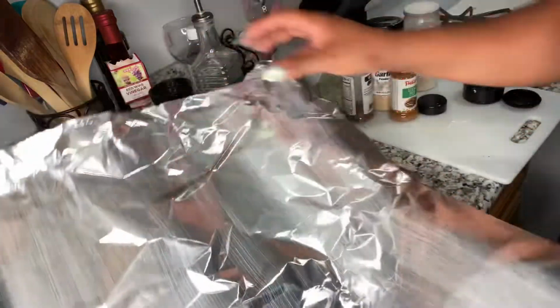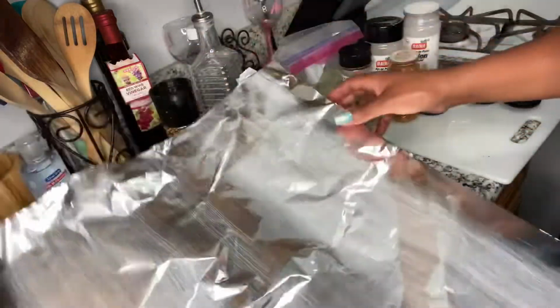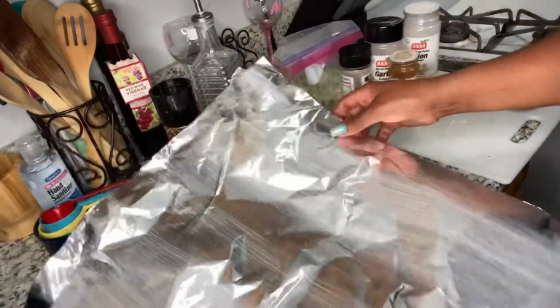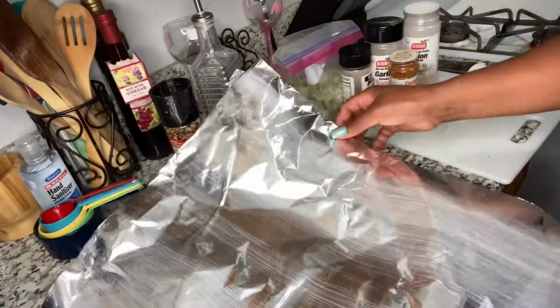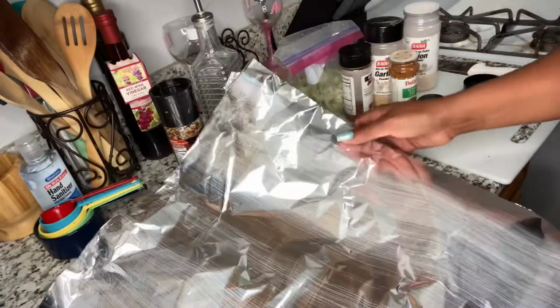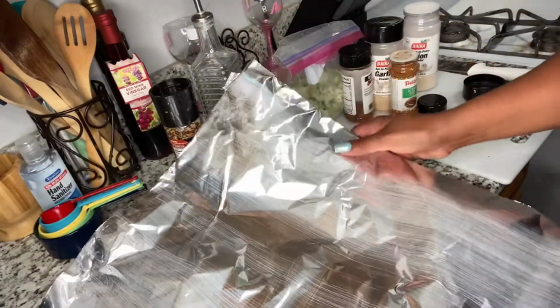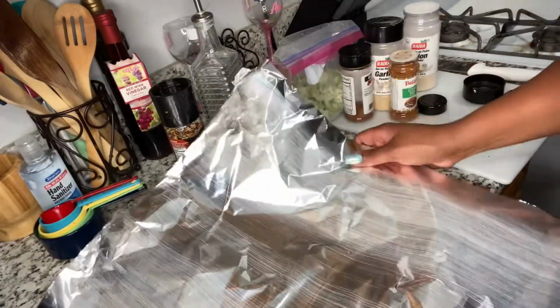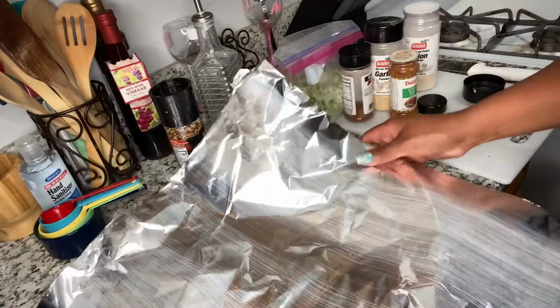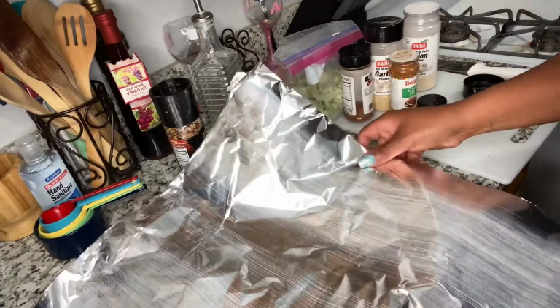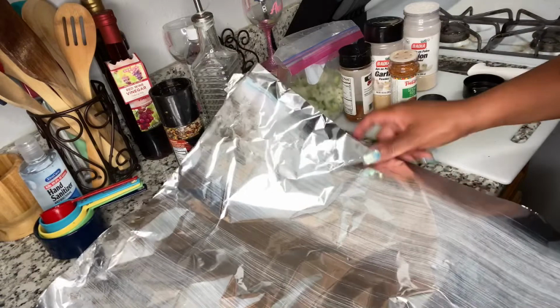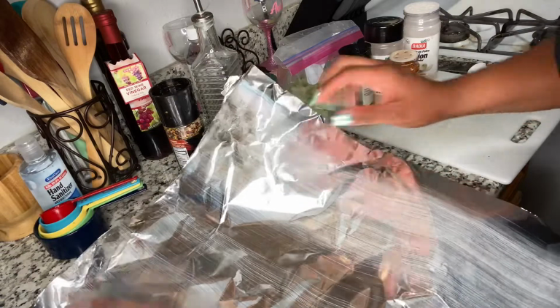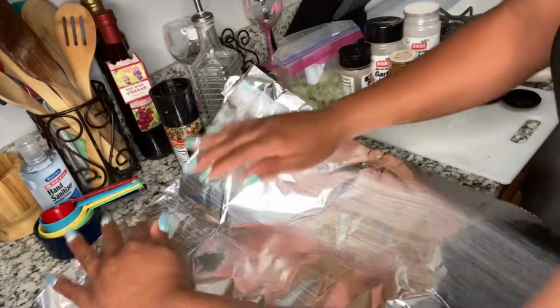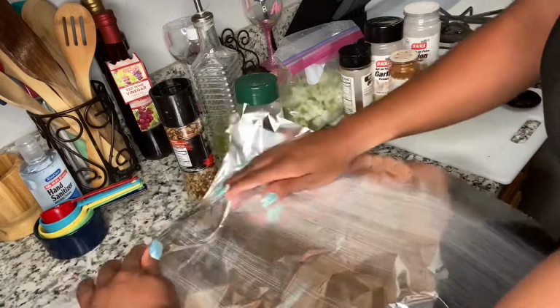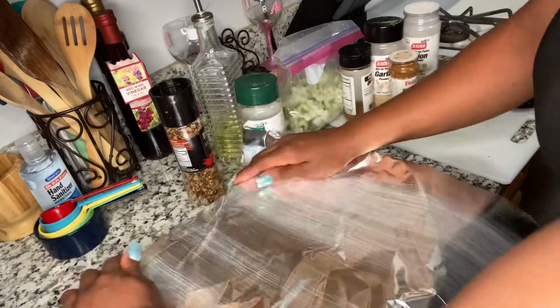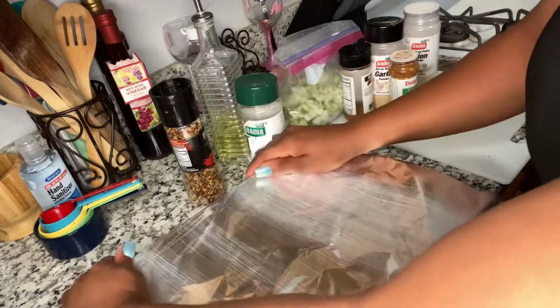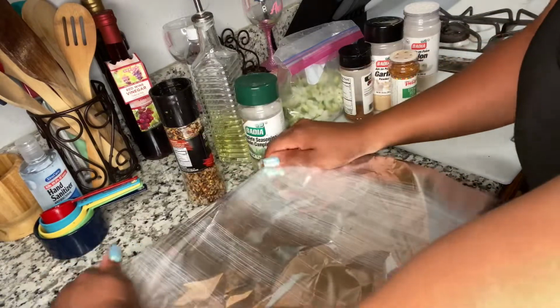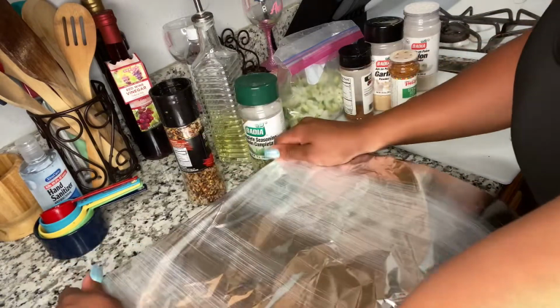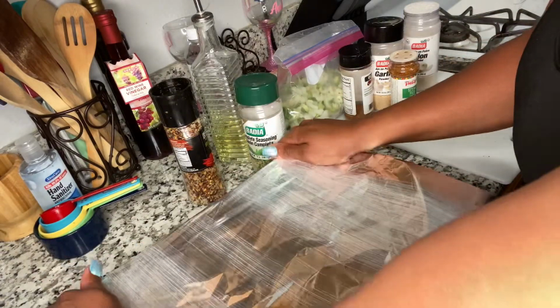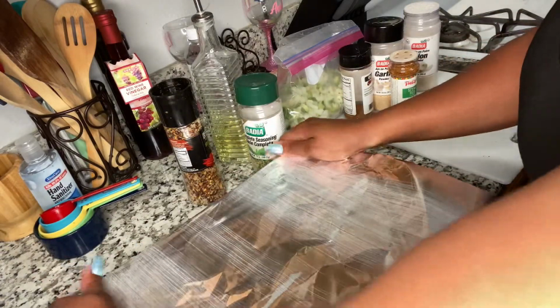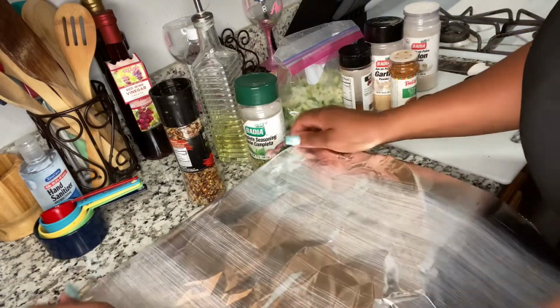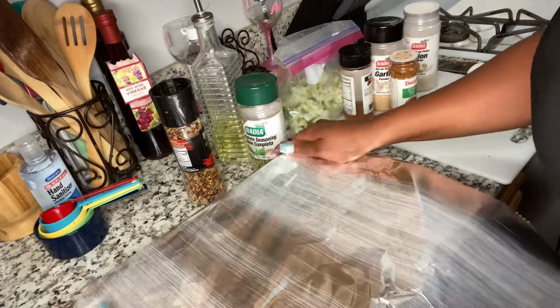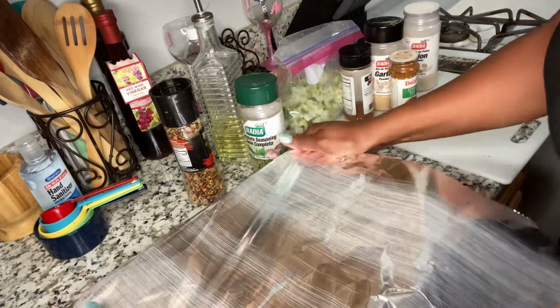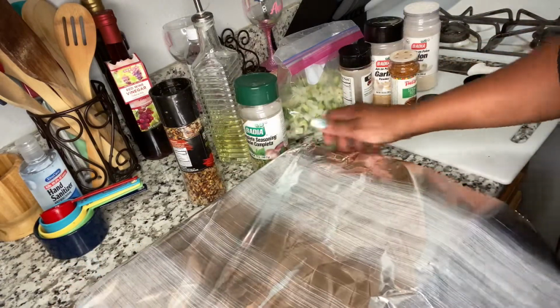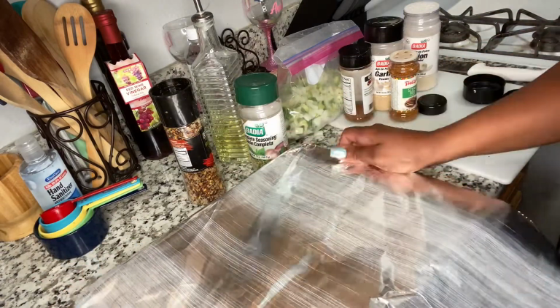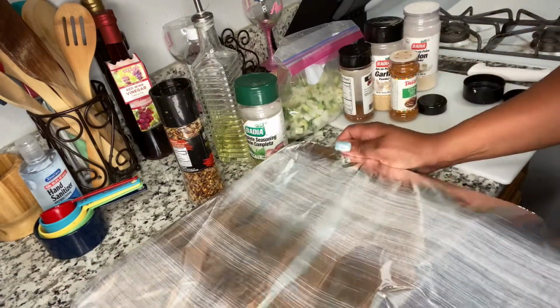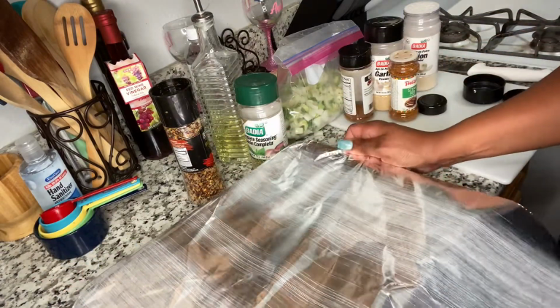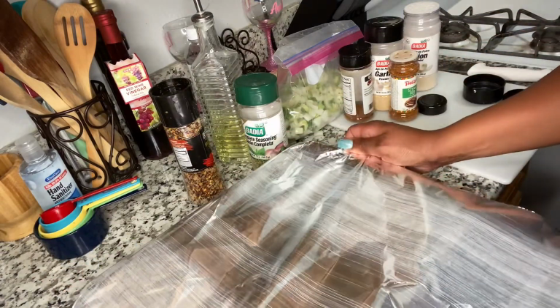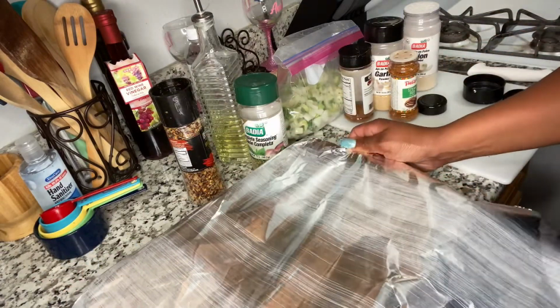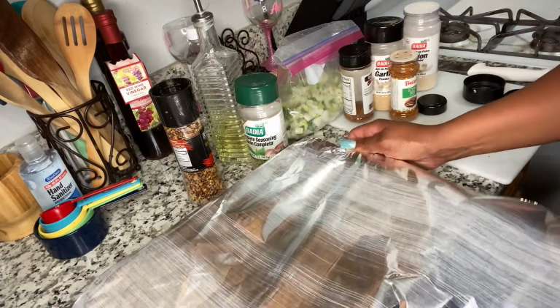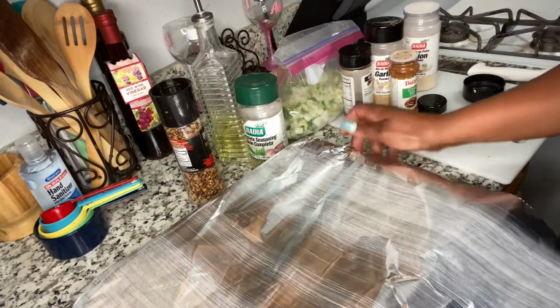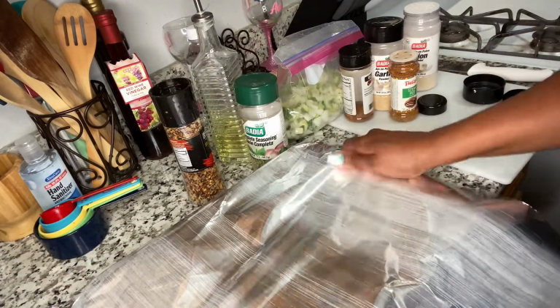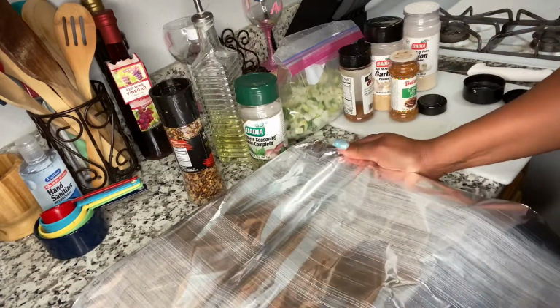So now we're going to take some foil, cover it up, and I'm going to bake it for about 45 minutes.